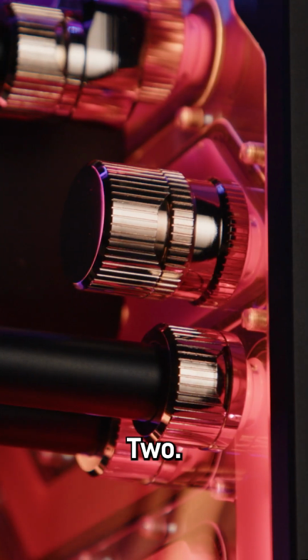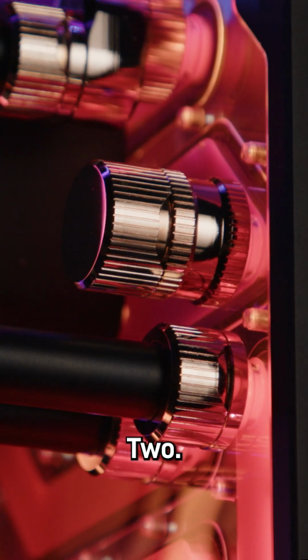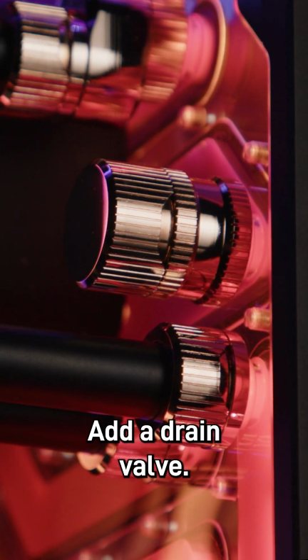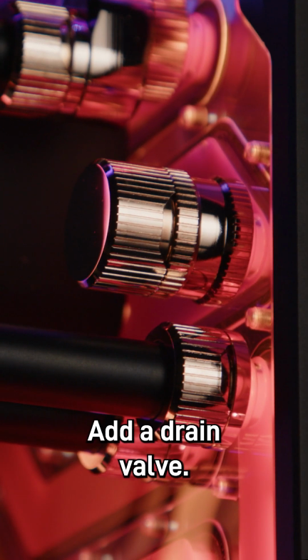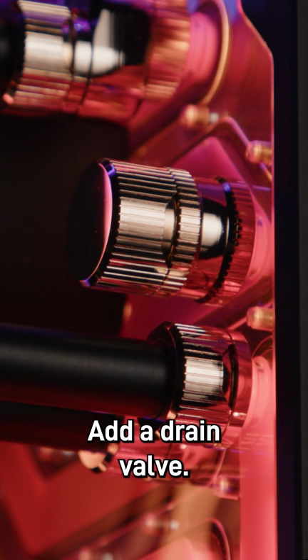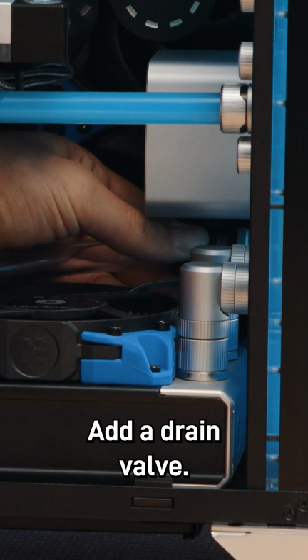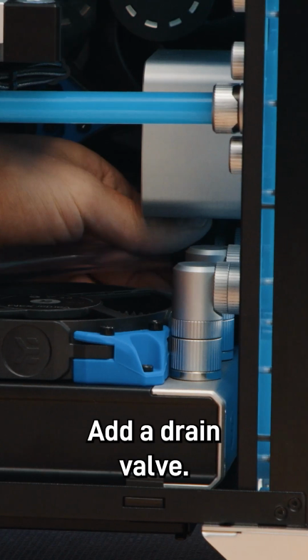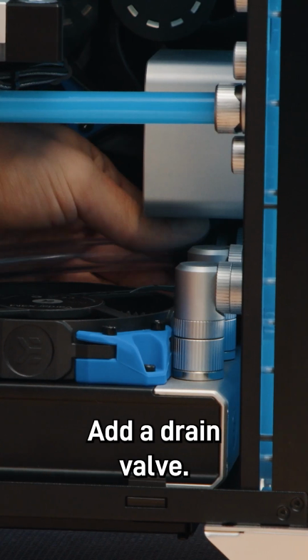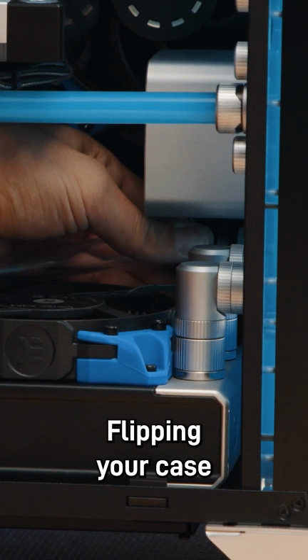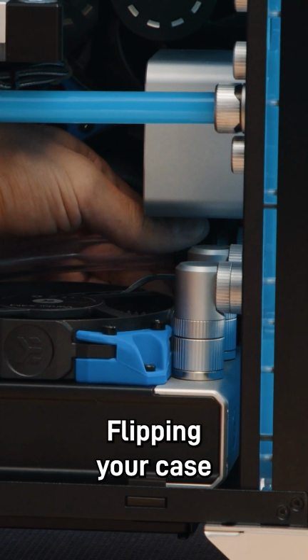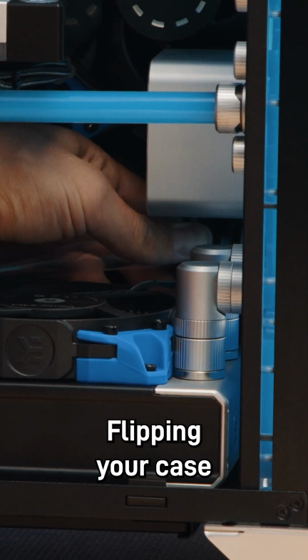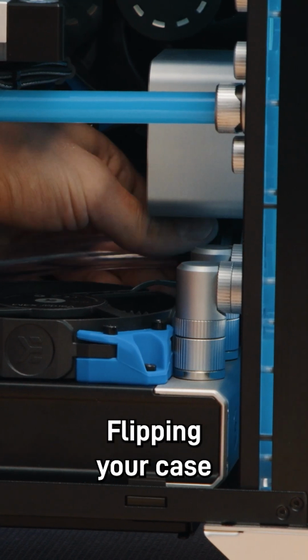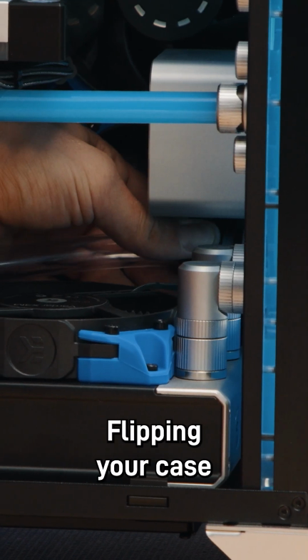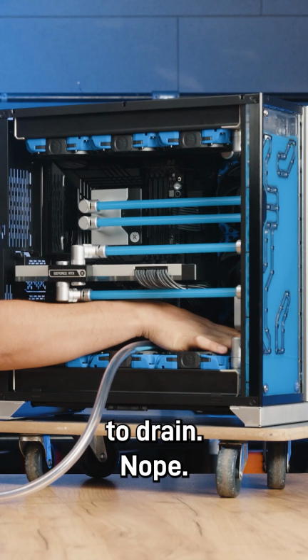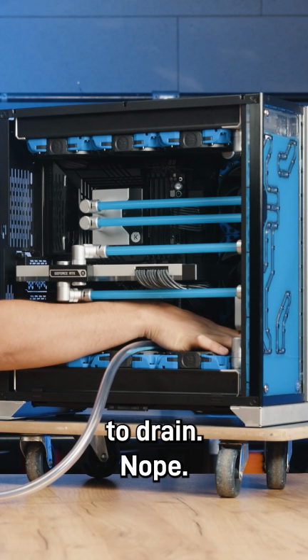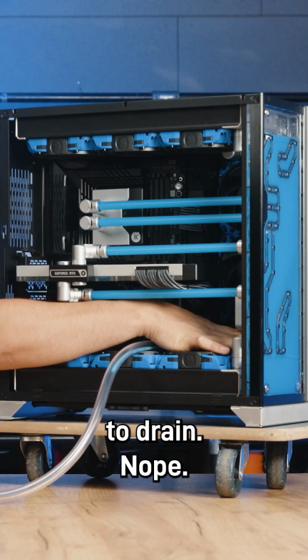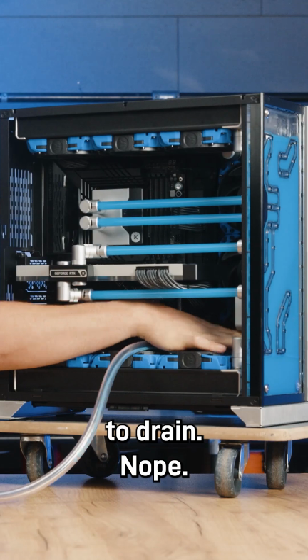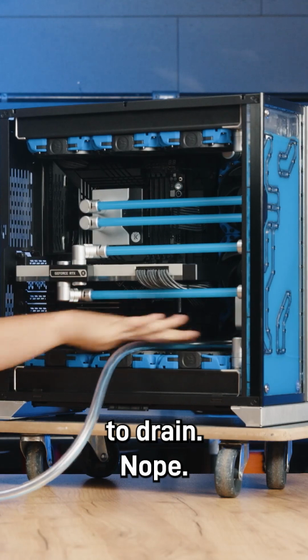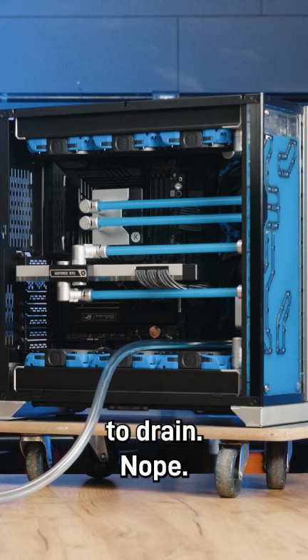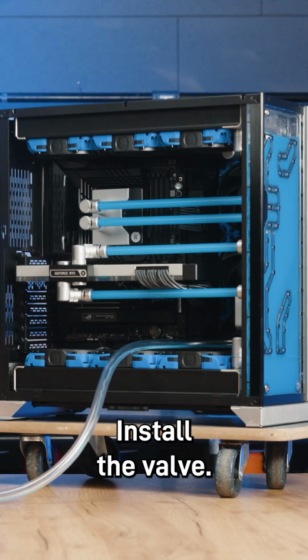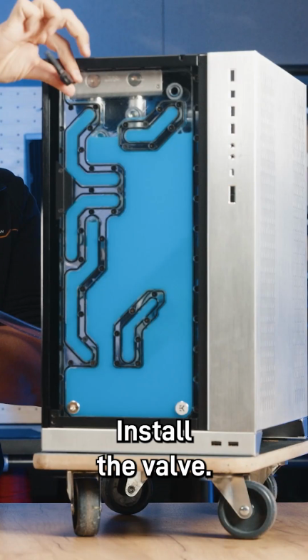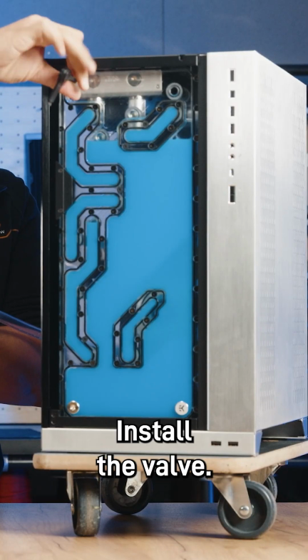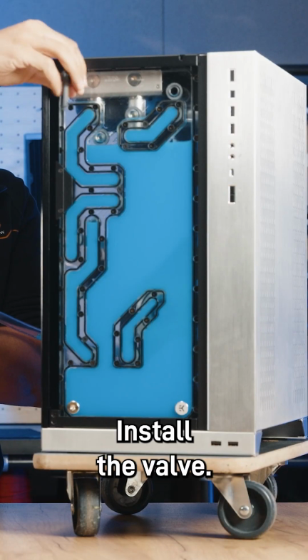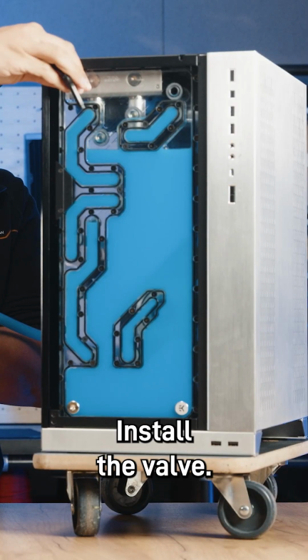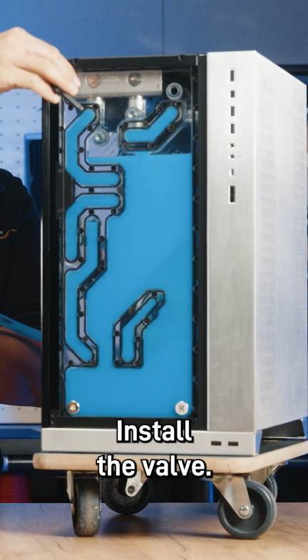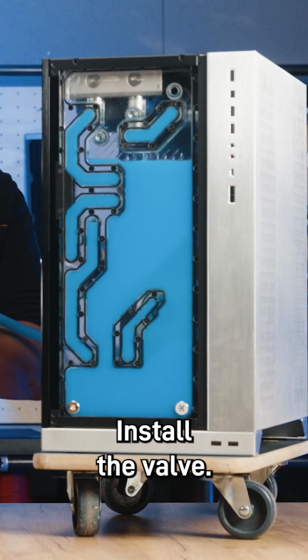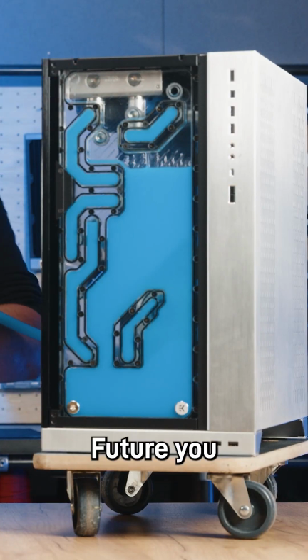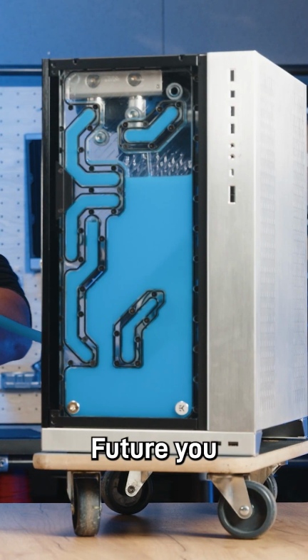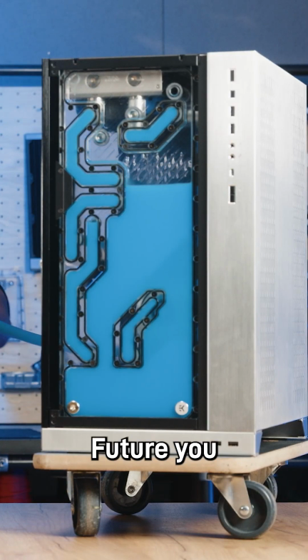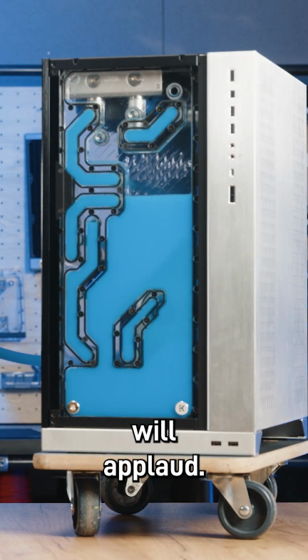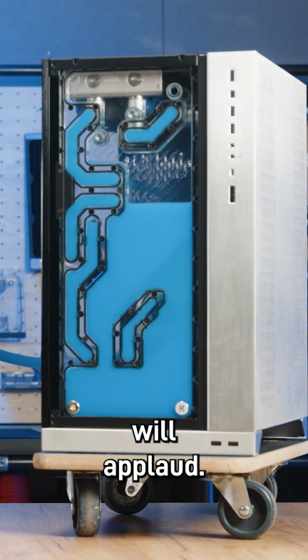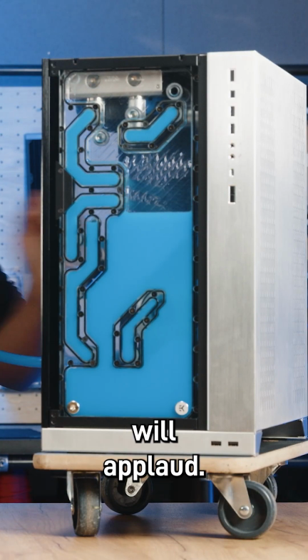2. Add a drain valve. Flipping your case to drain? Nope. Install the valve. Future you will applaud.